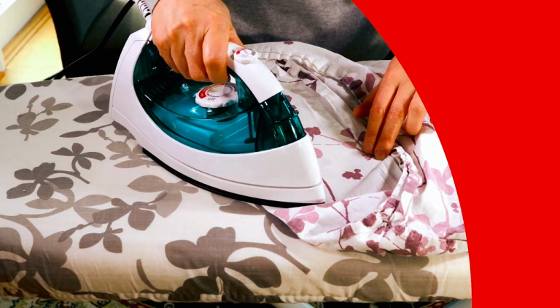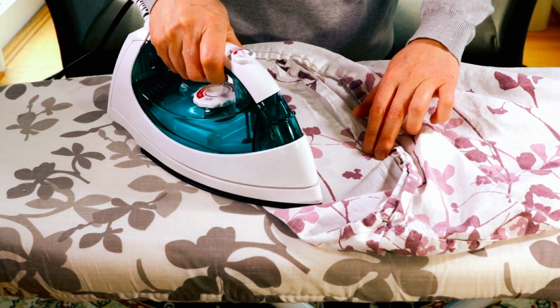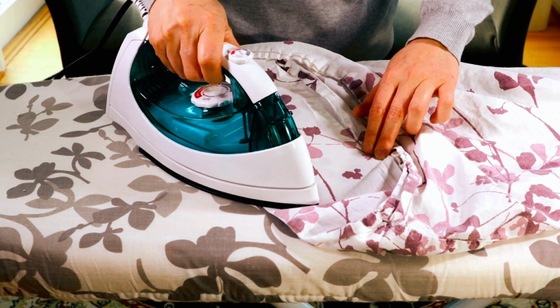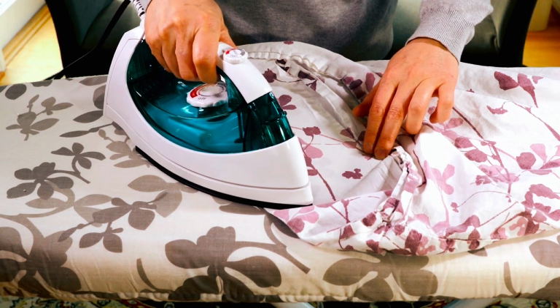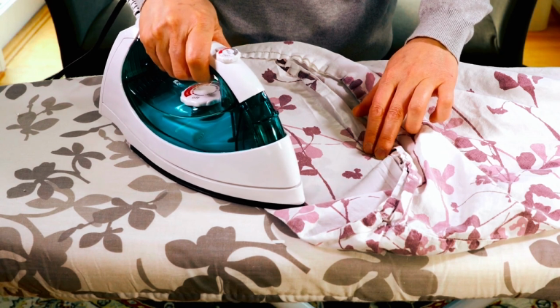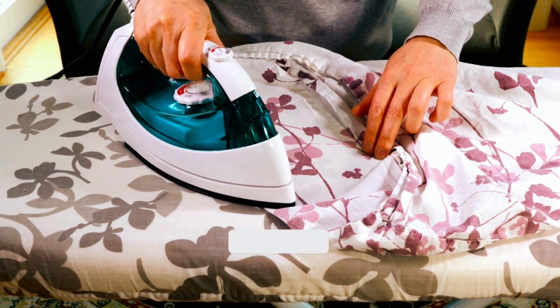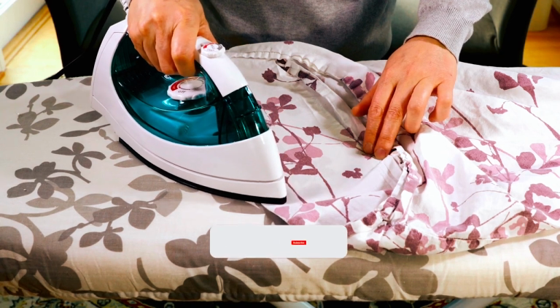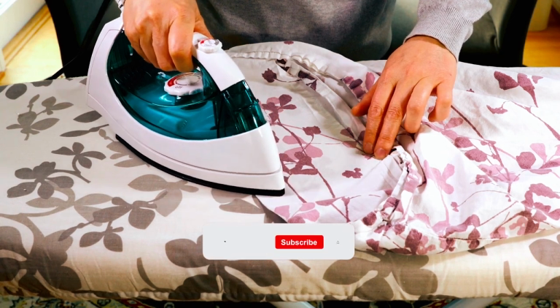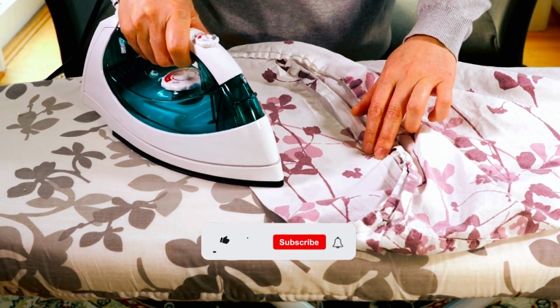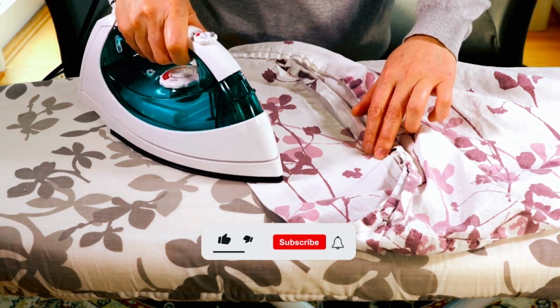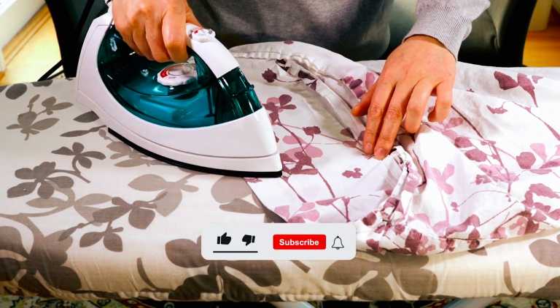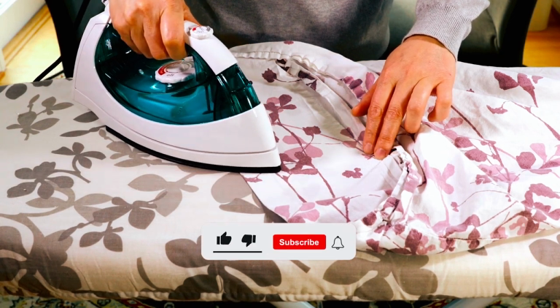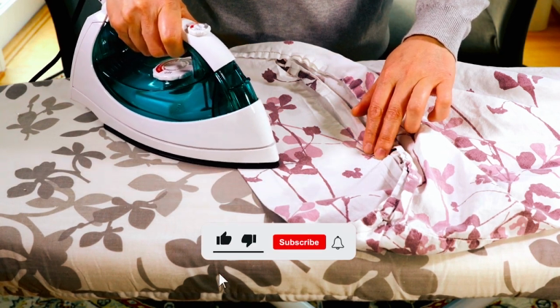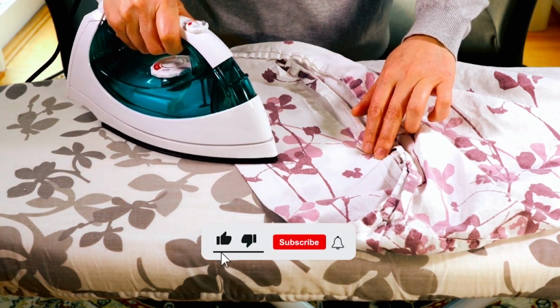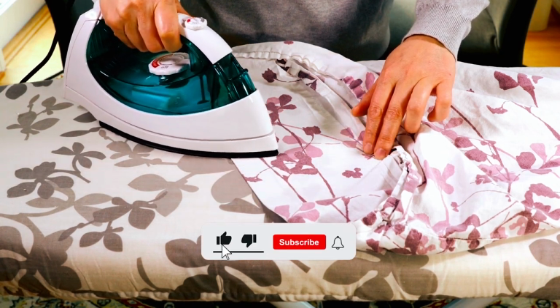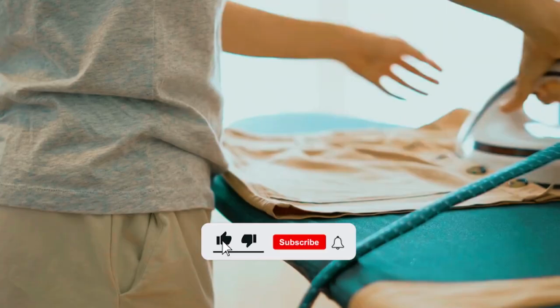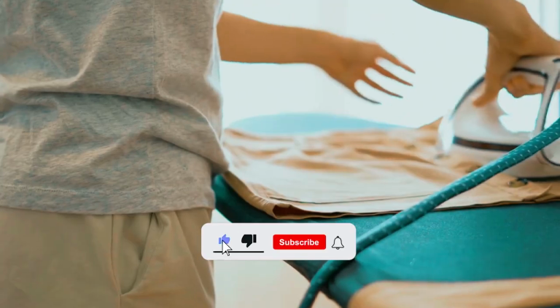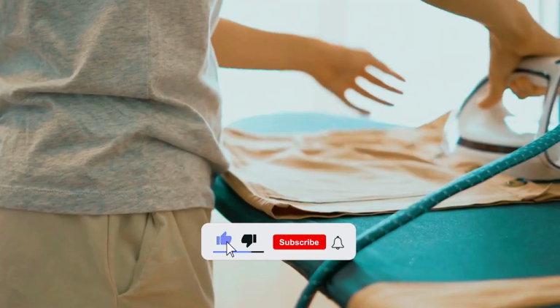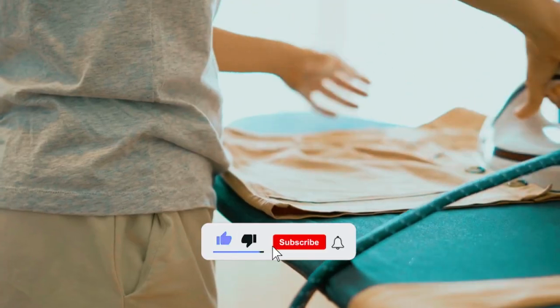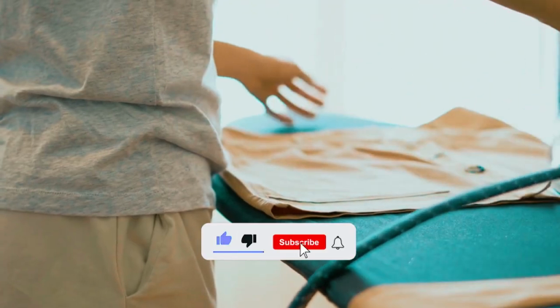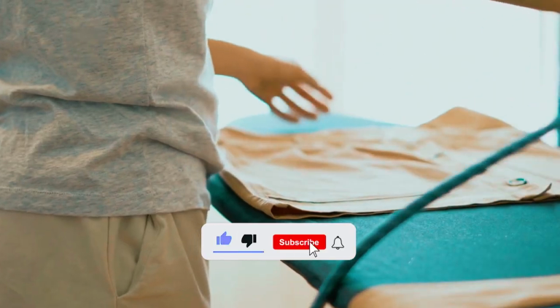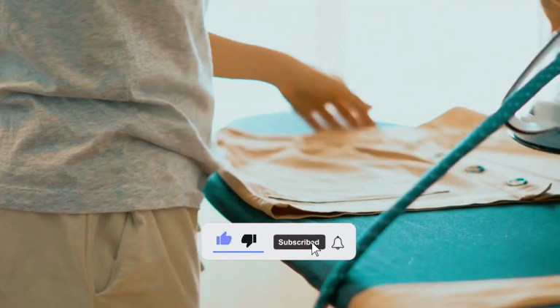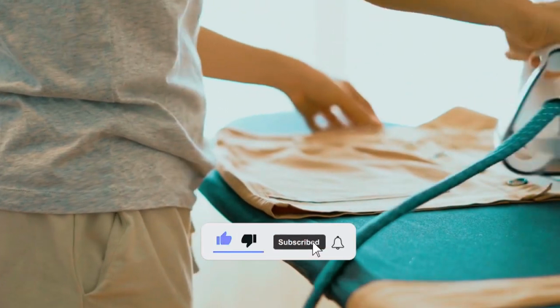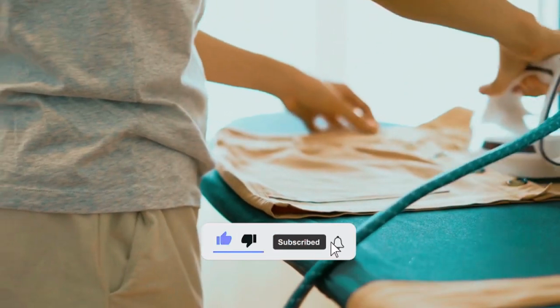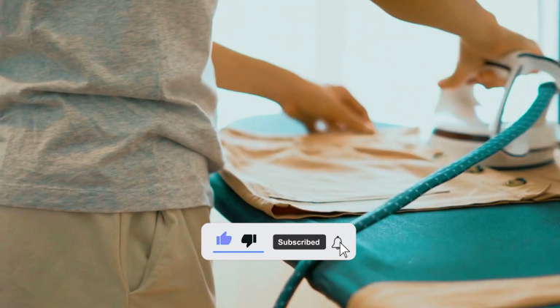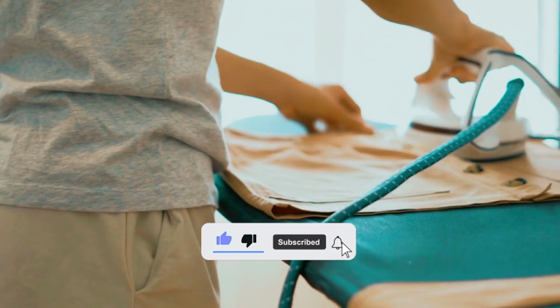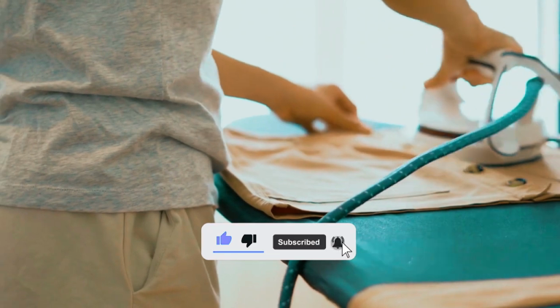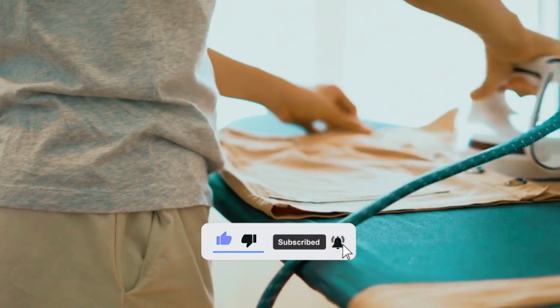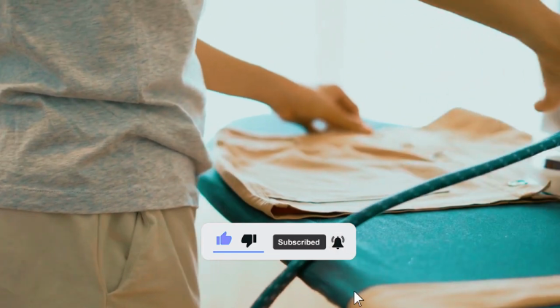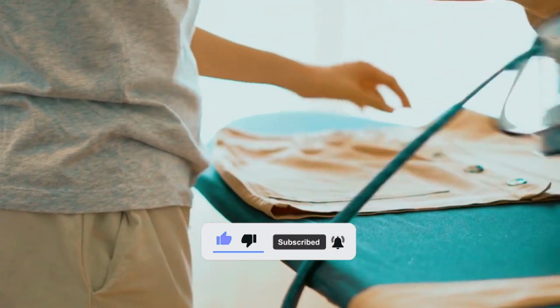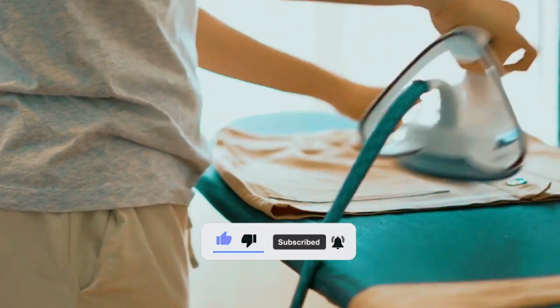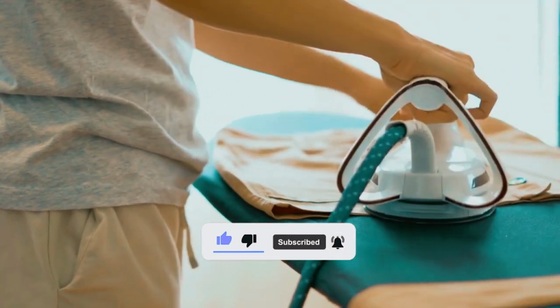Discover the affordable path to wrinkle-free perfection. Embrace effortless style with the best inexpensive irons today.